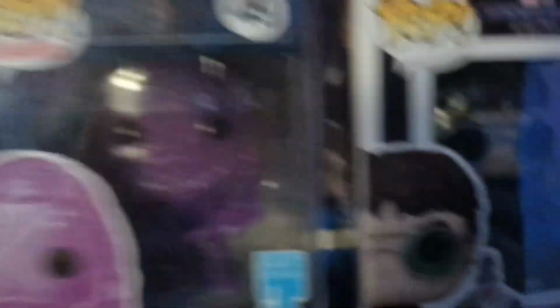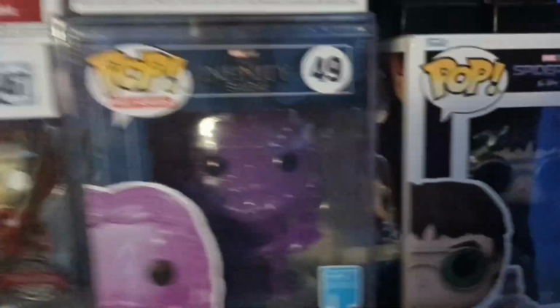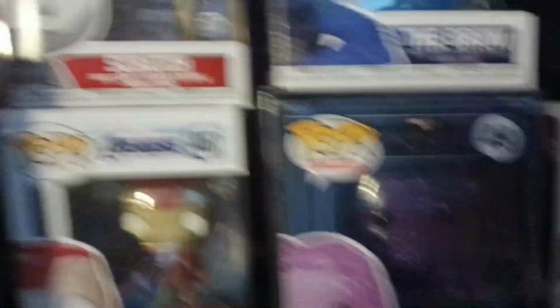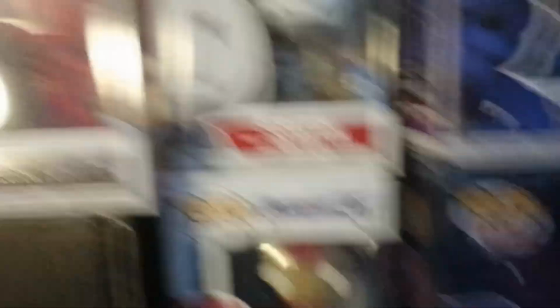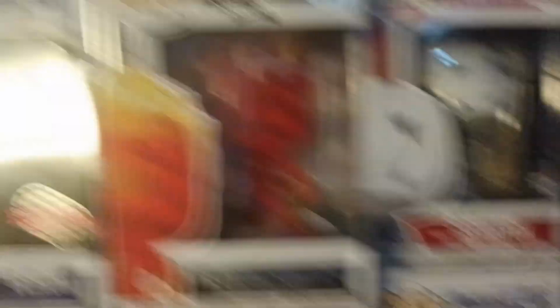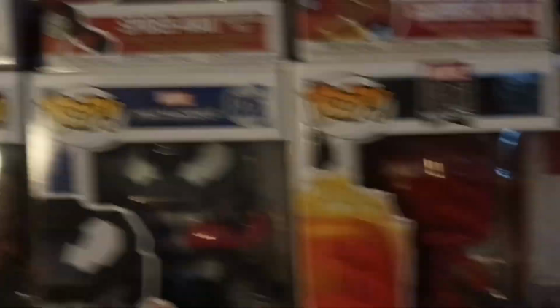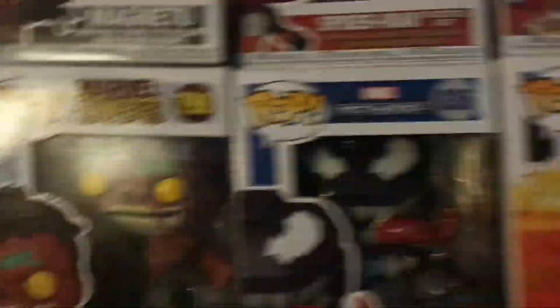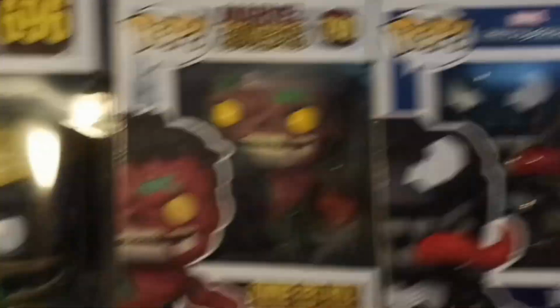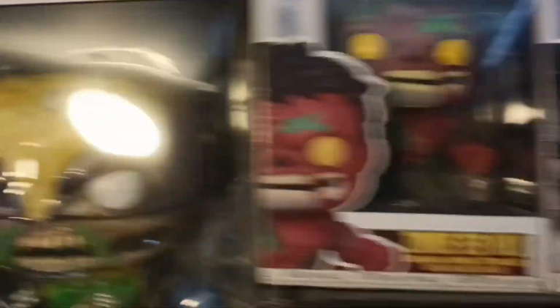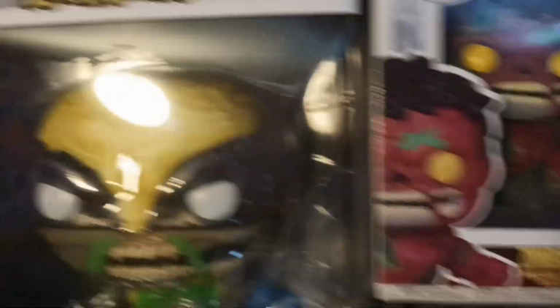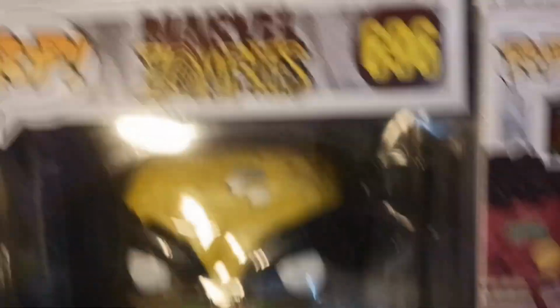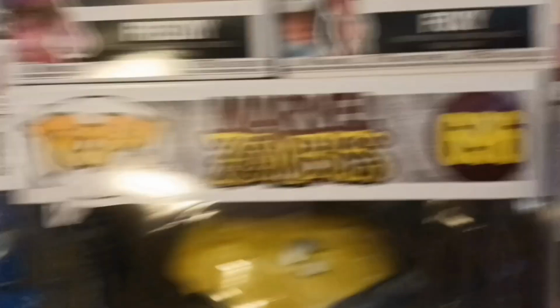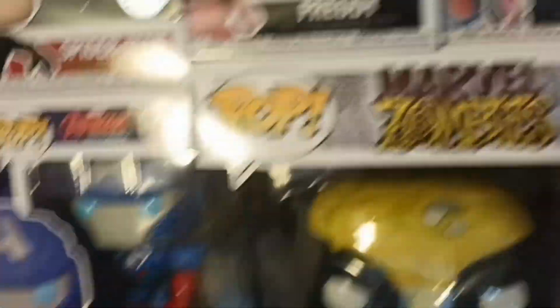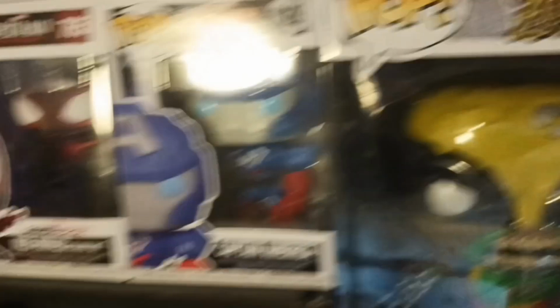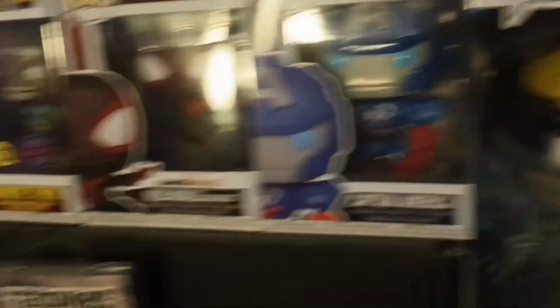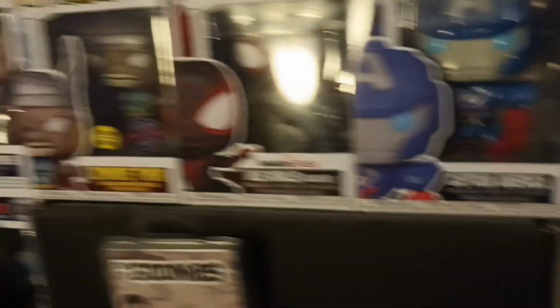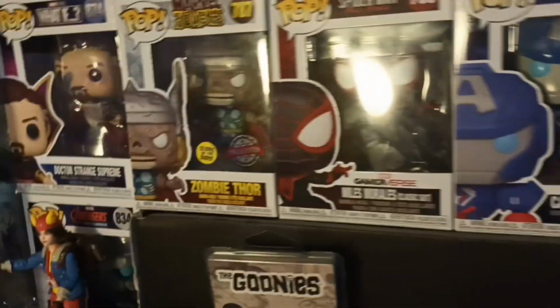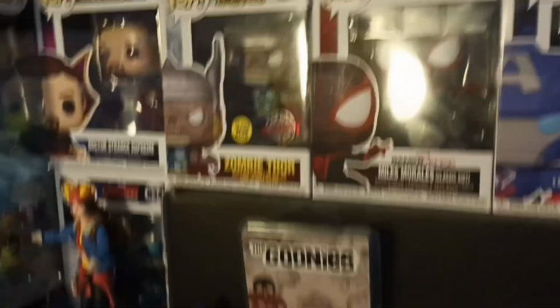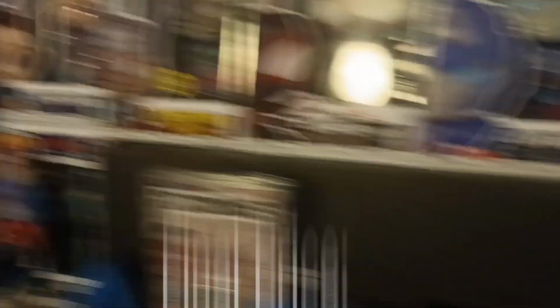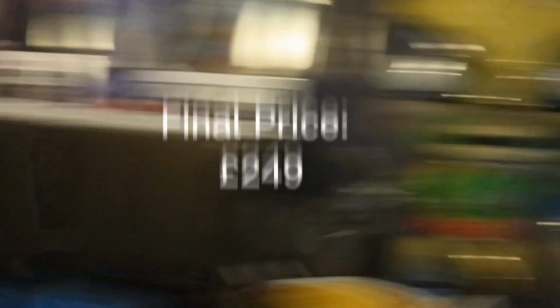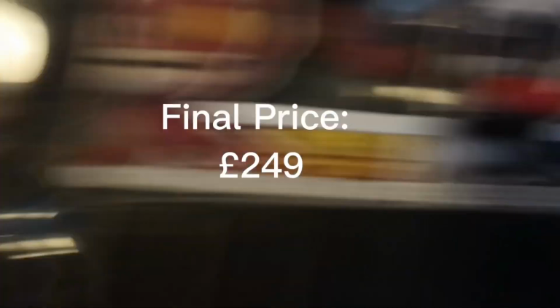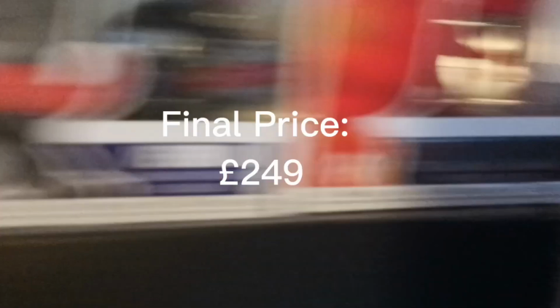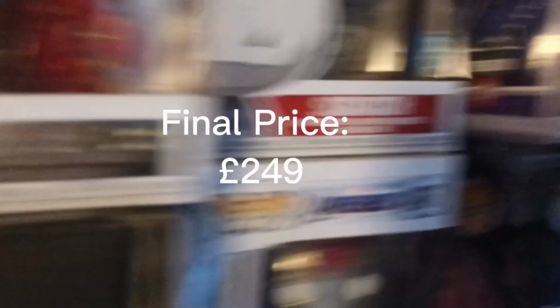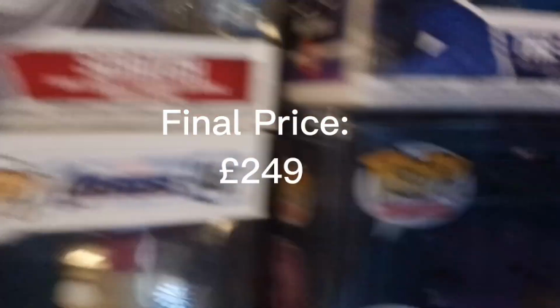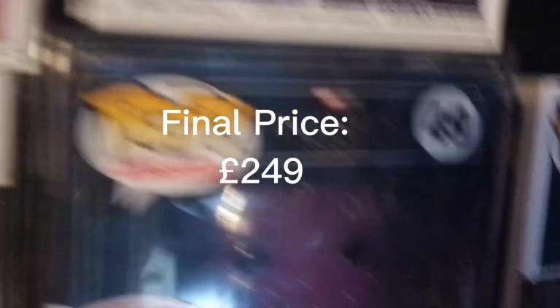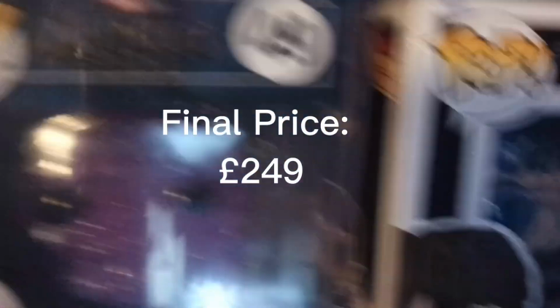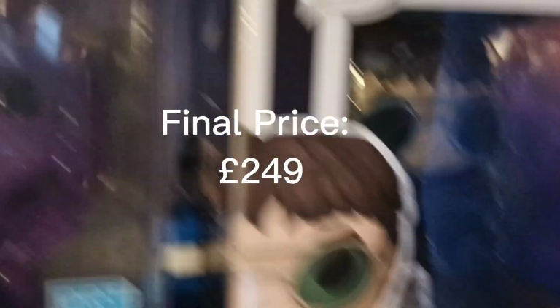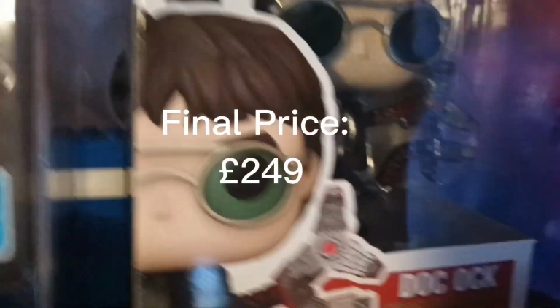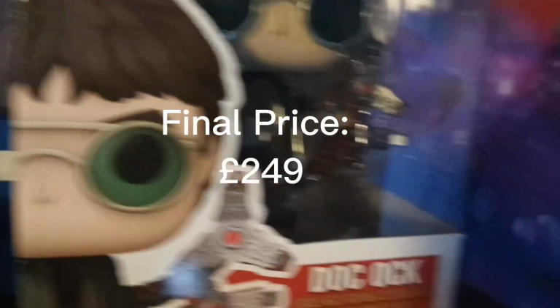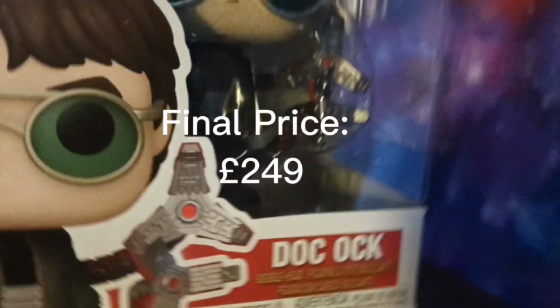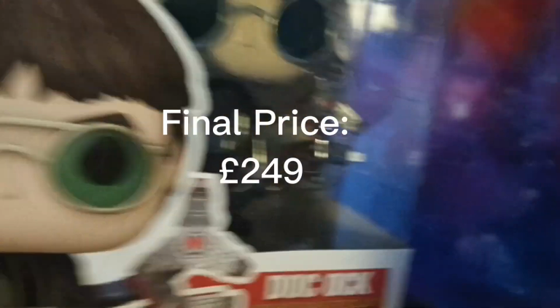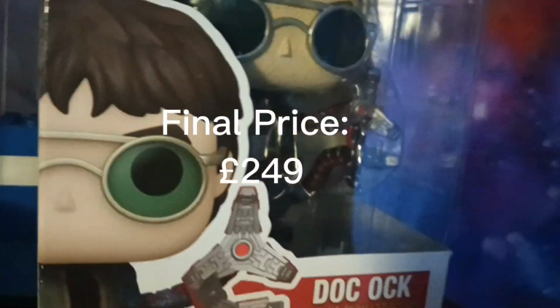So tell me - if you had to pick one of these Funko pops, which would you pick? I think I would definitely go with Doctor Octopus.